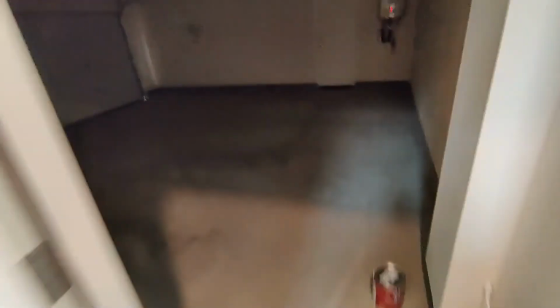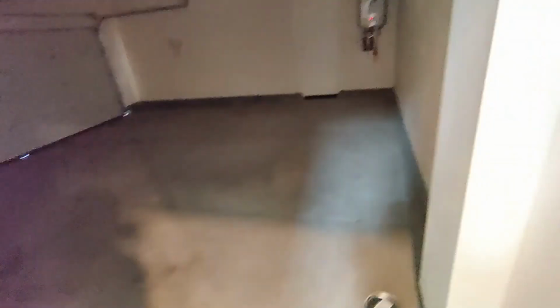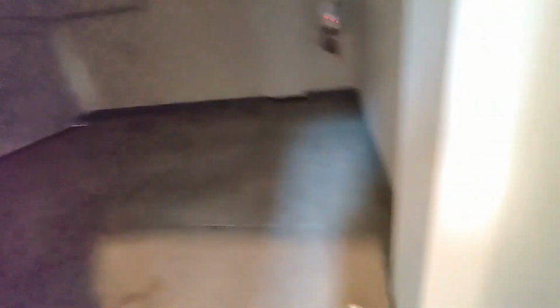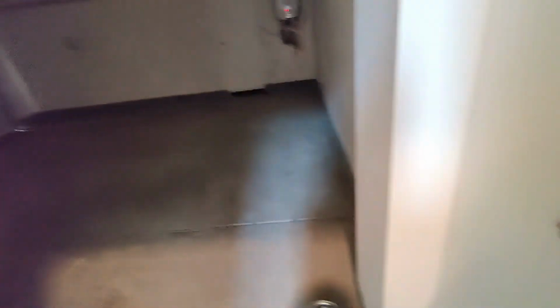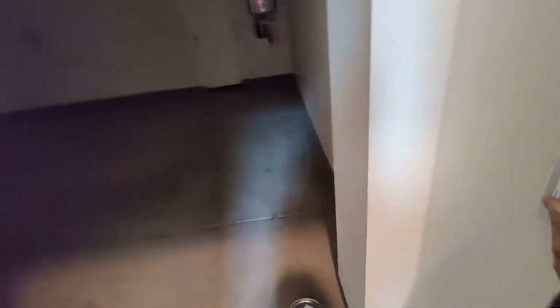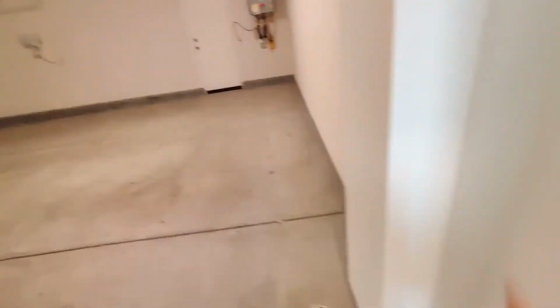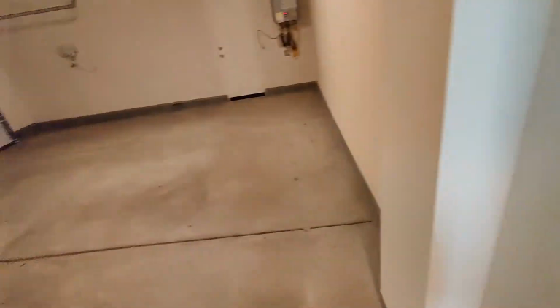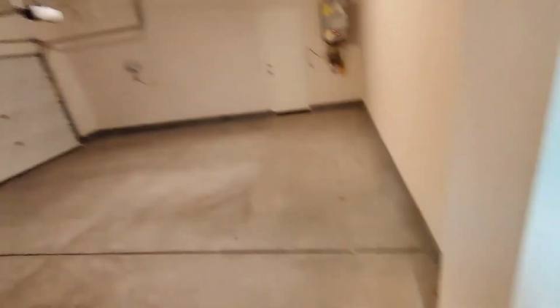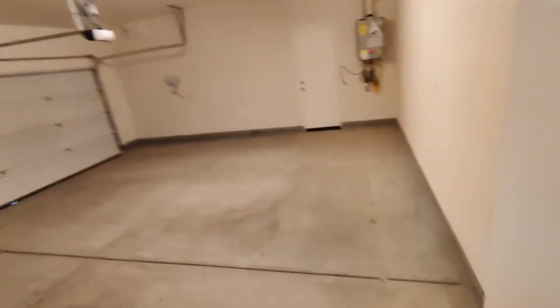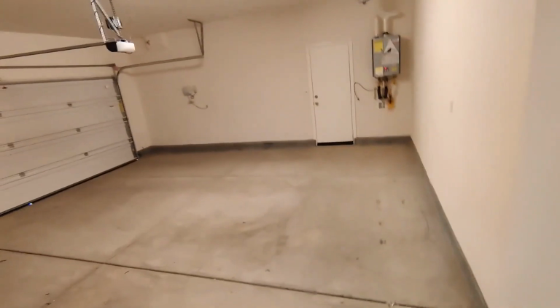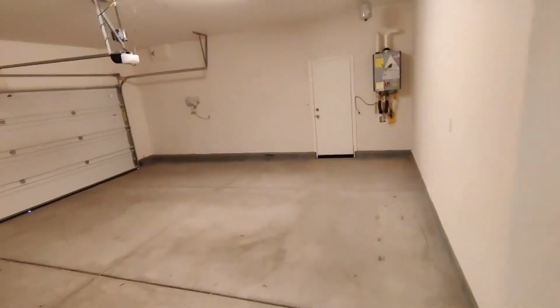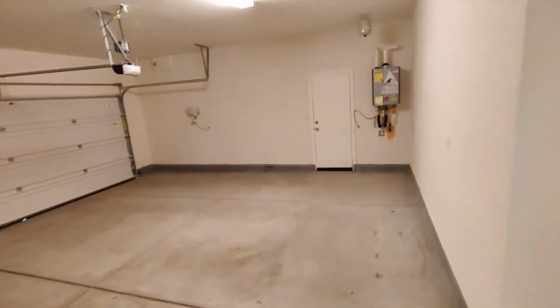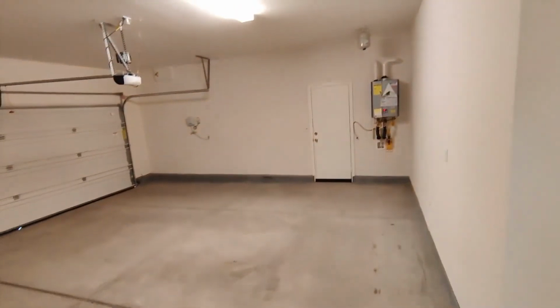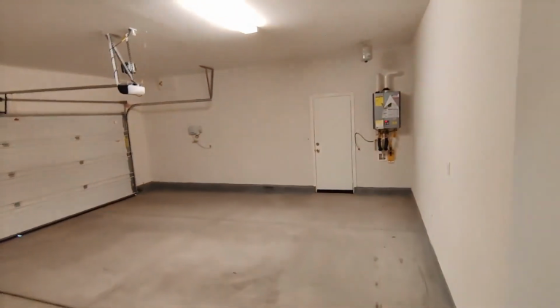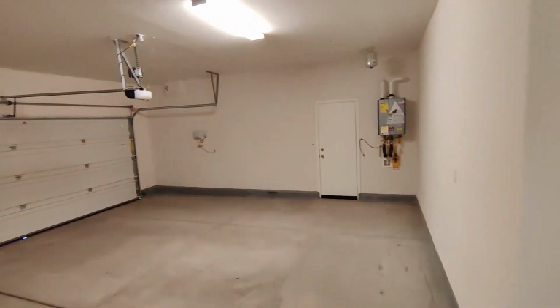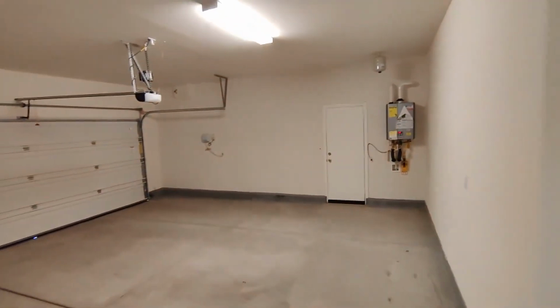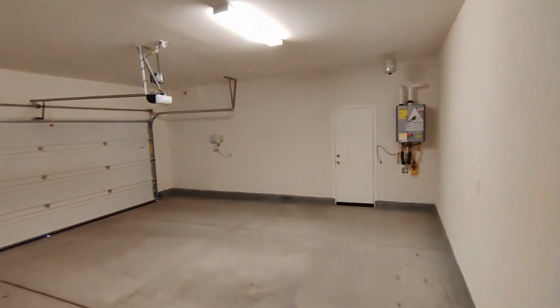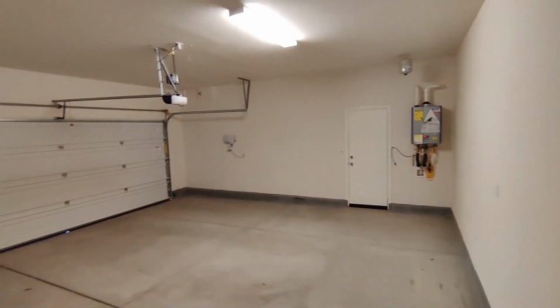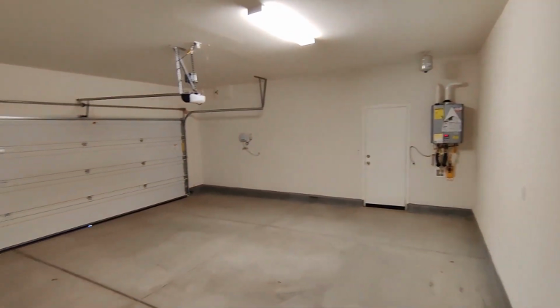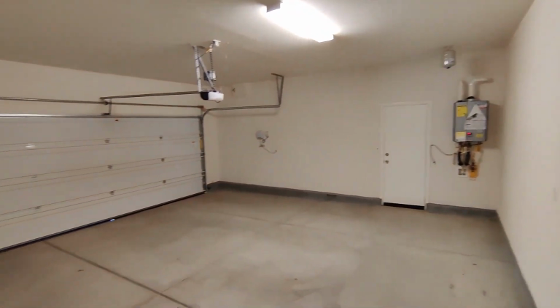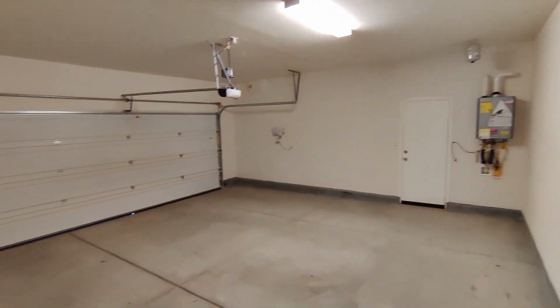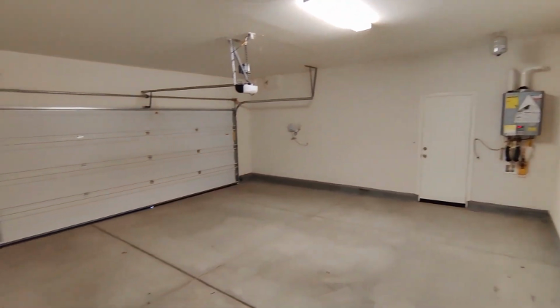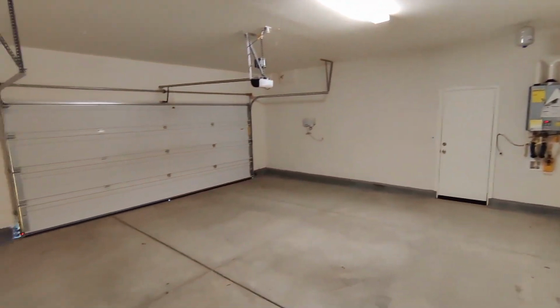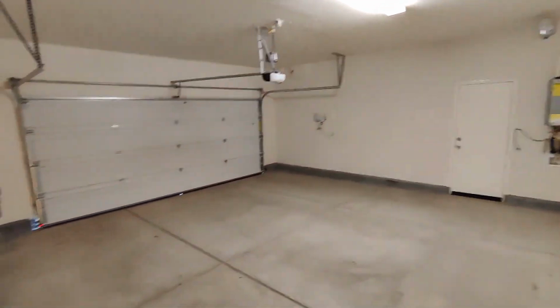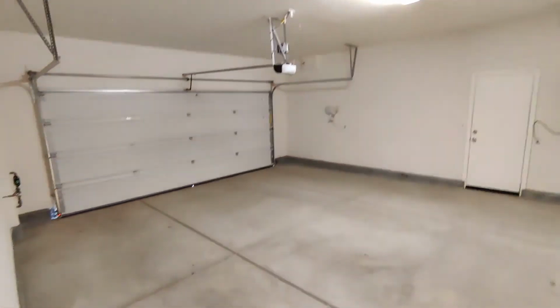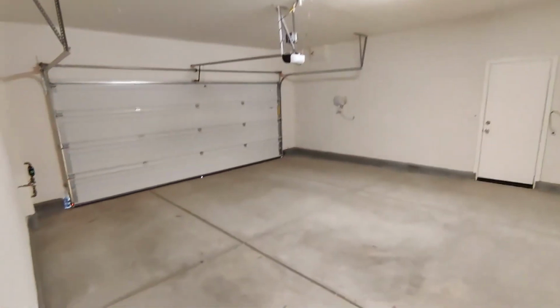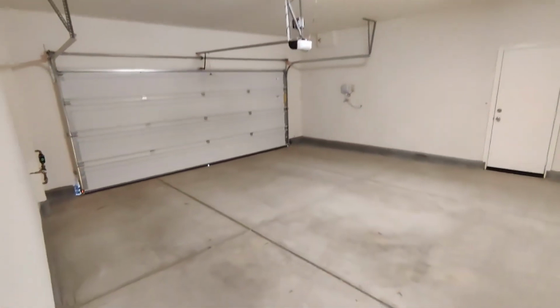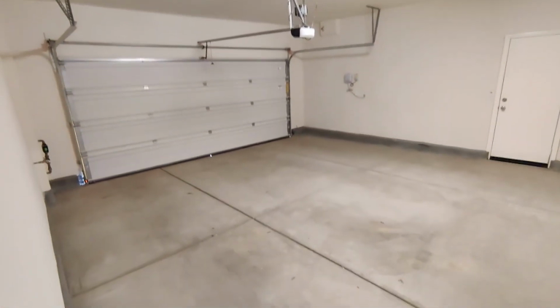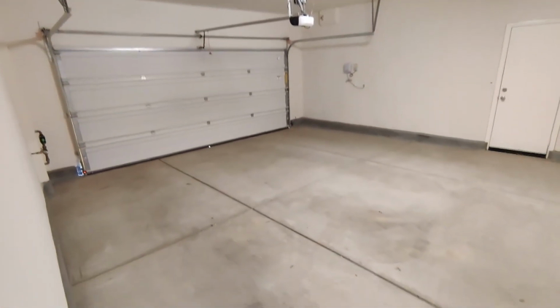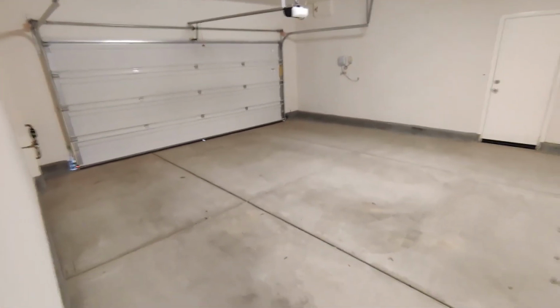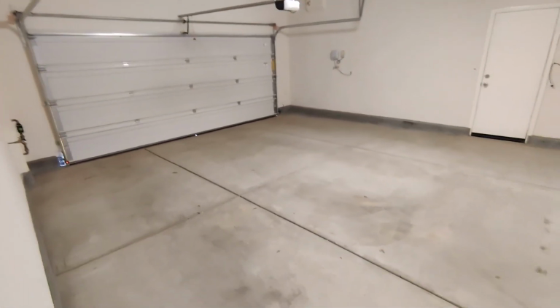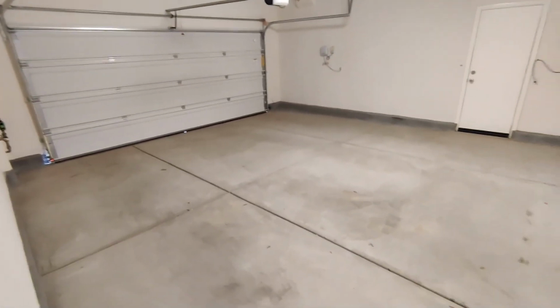Let's go out to the garage. Two car garage, tankless water heater.